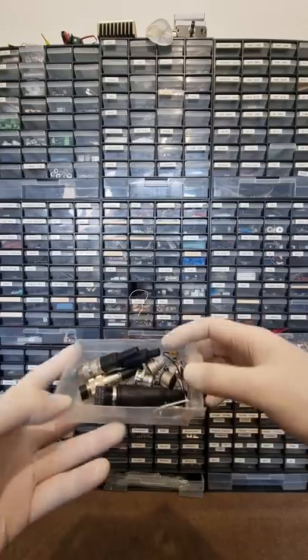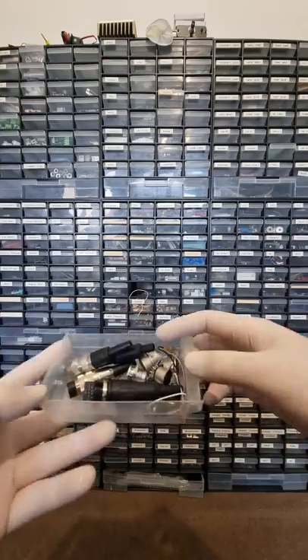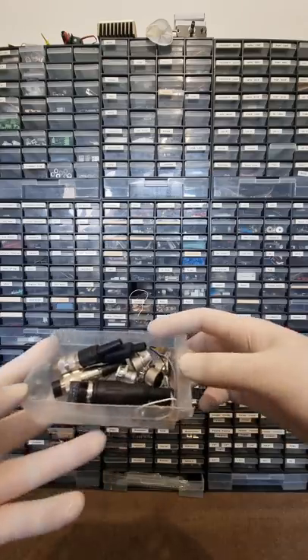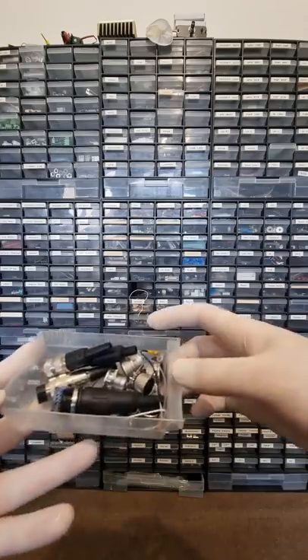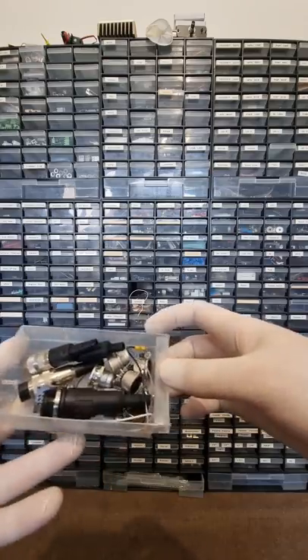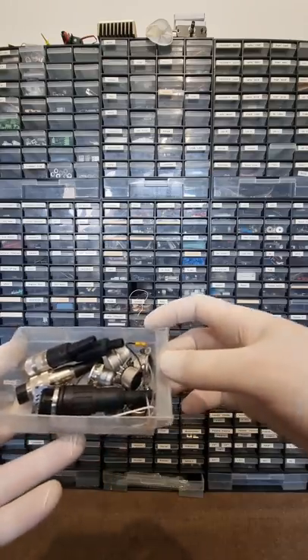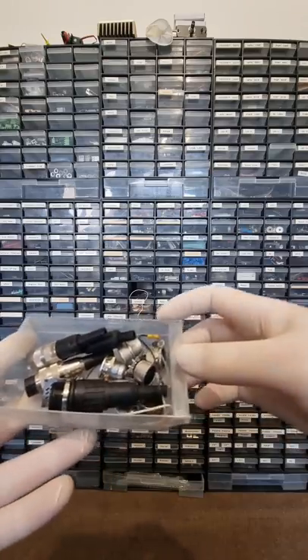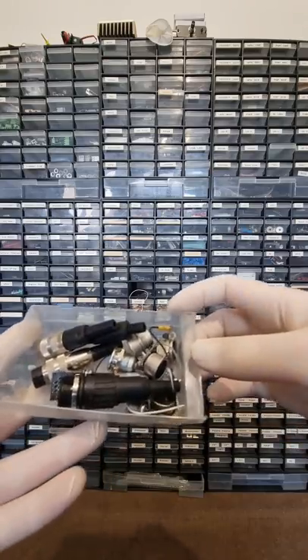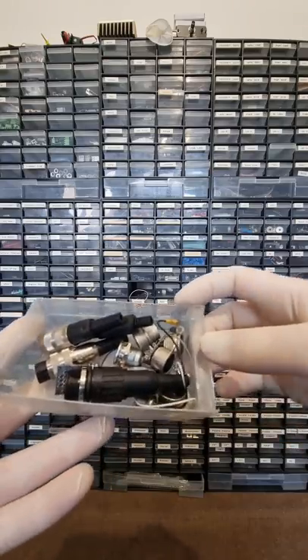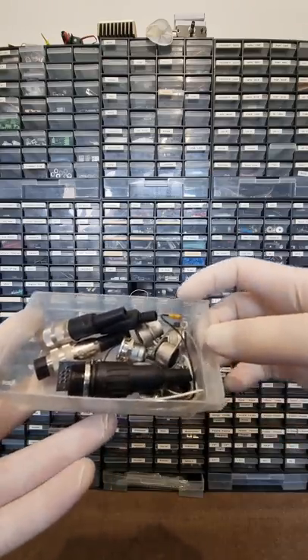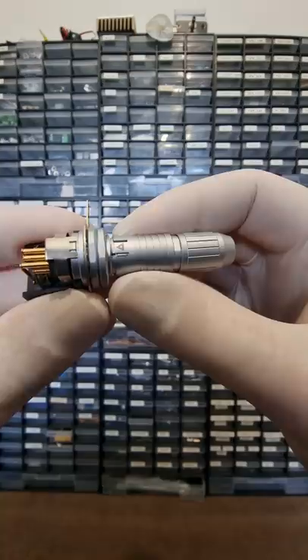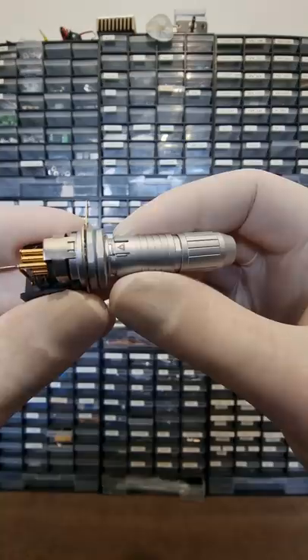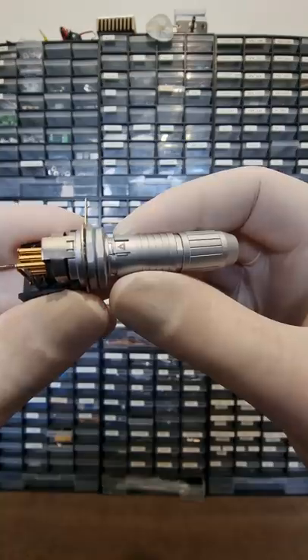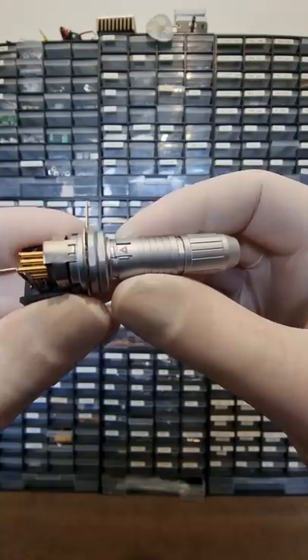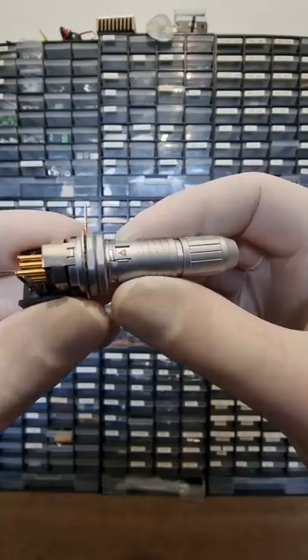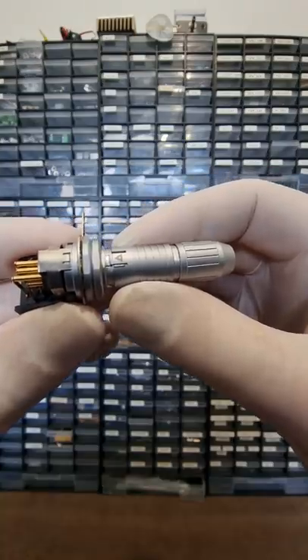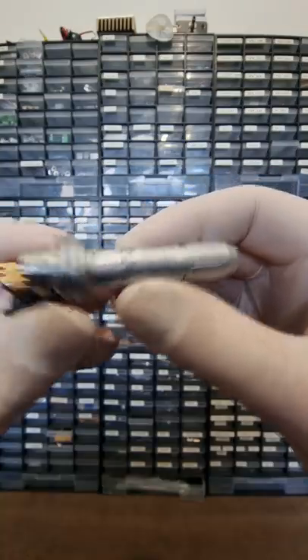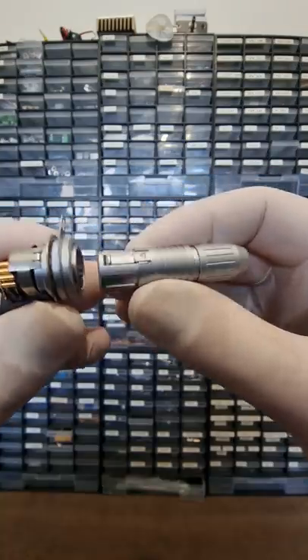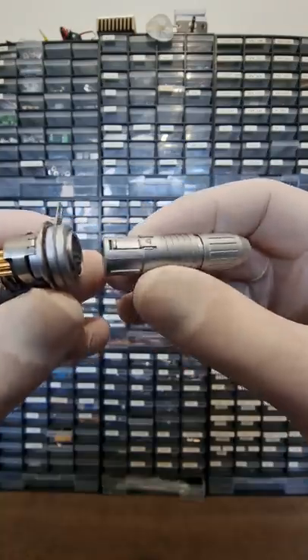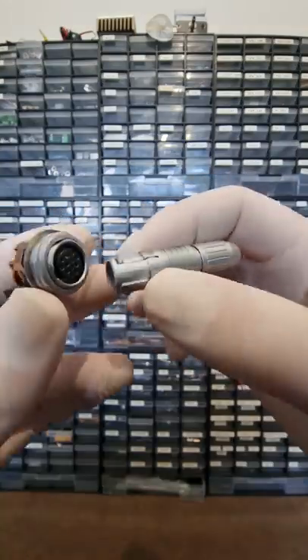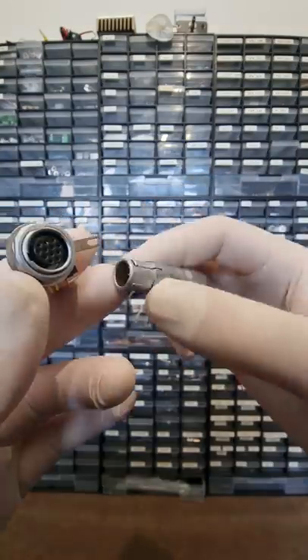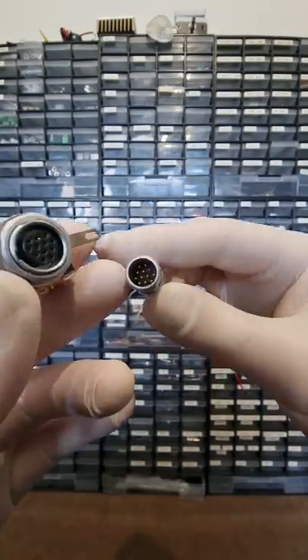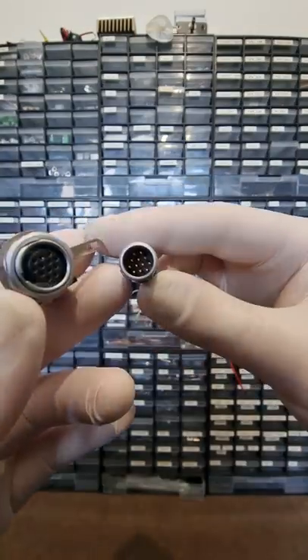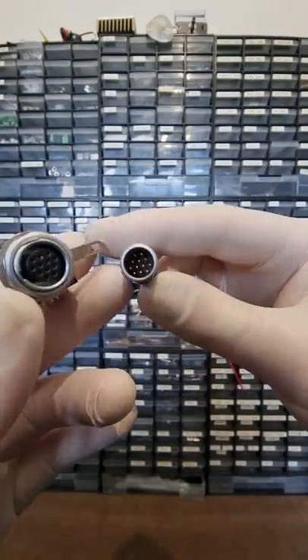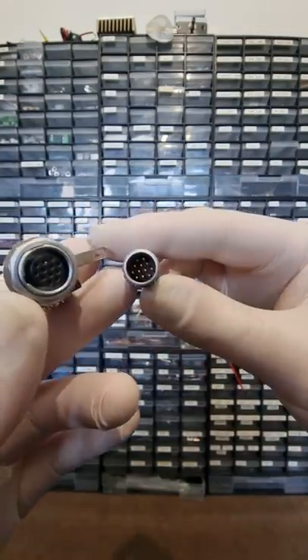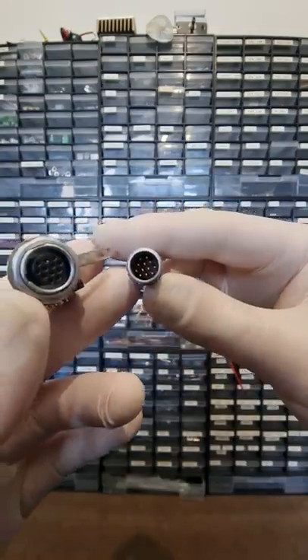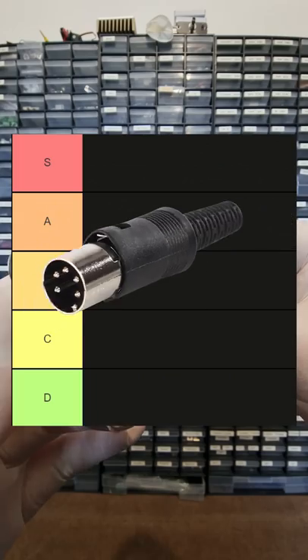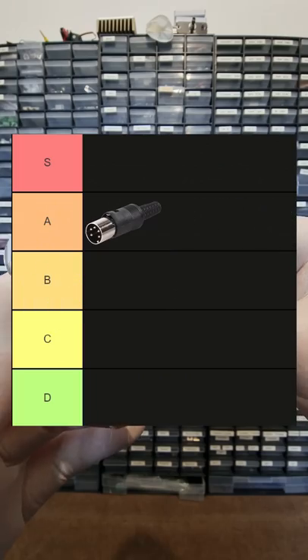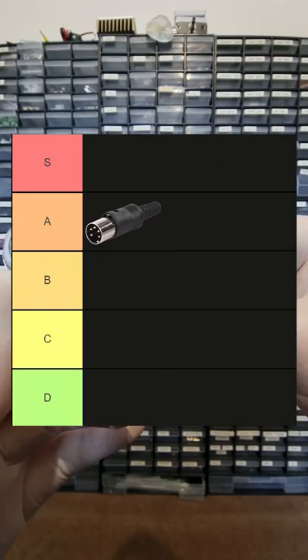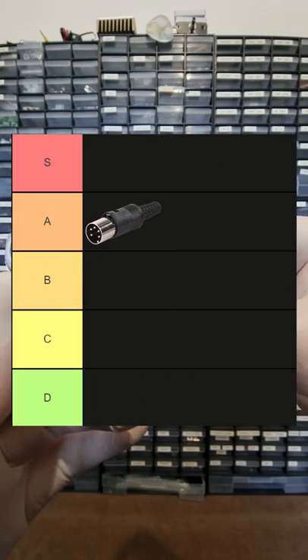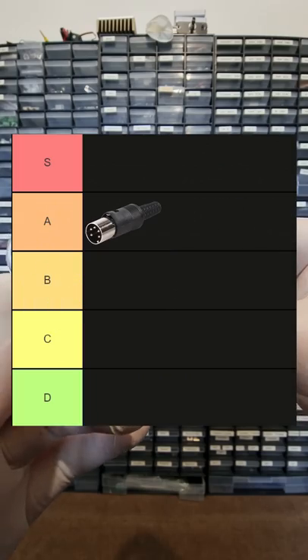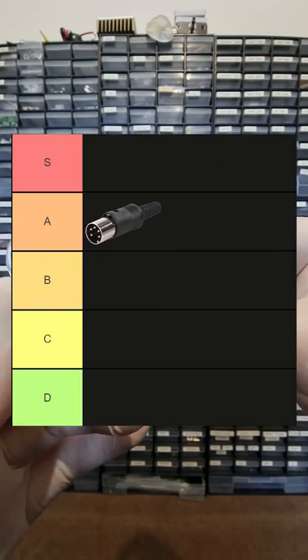Circular connectors are great. Nothing says overkill quite like a Lemo. That's a strong A.